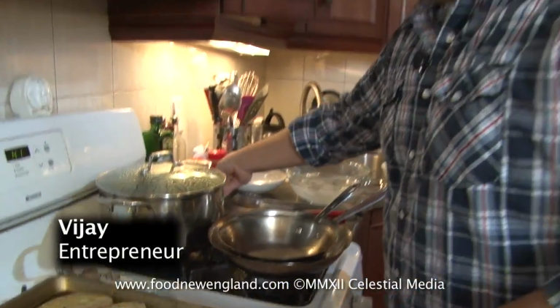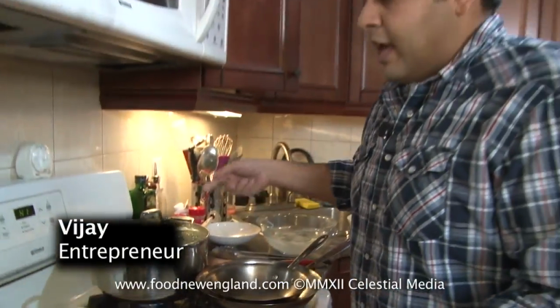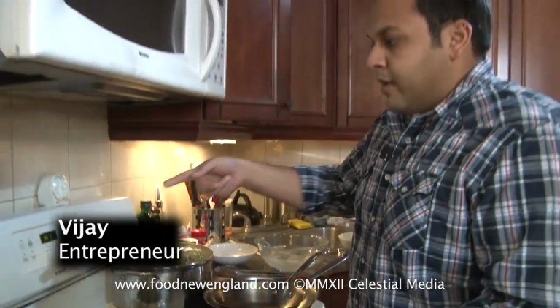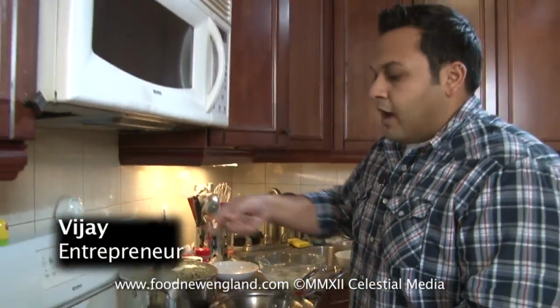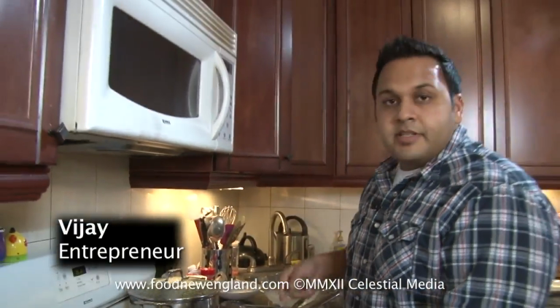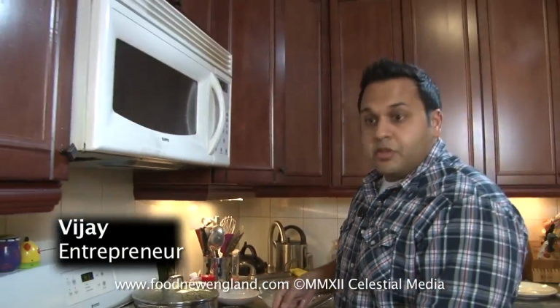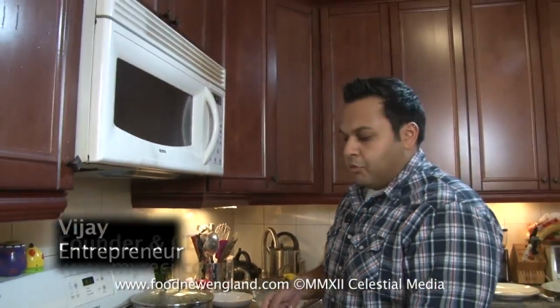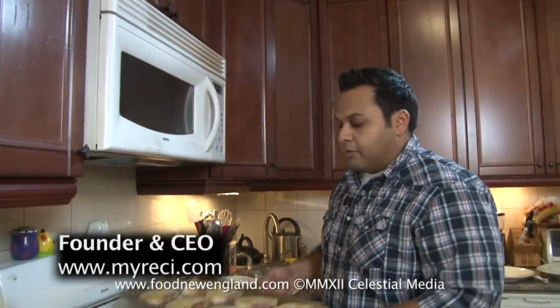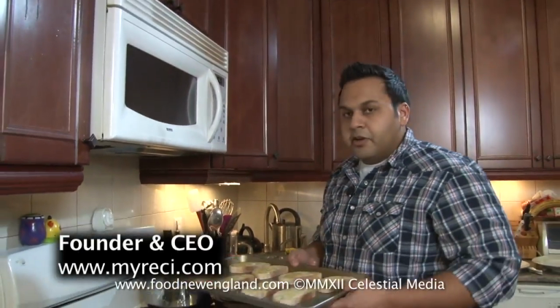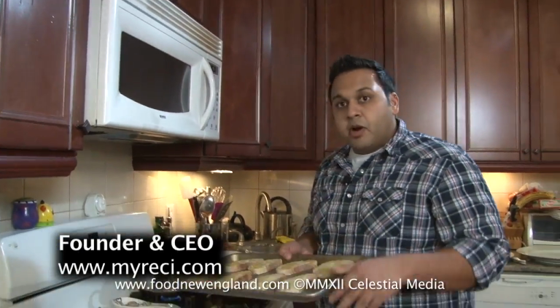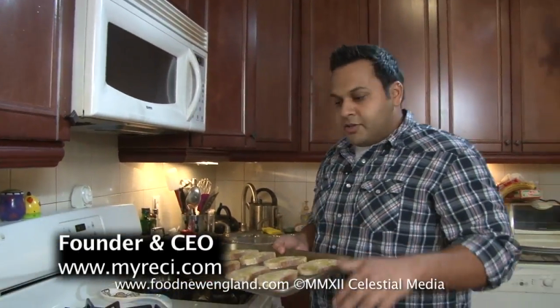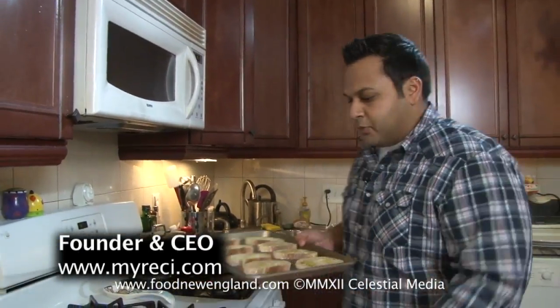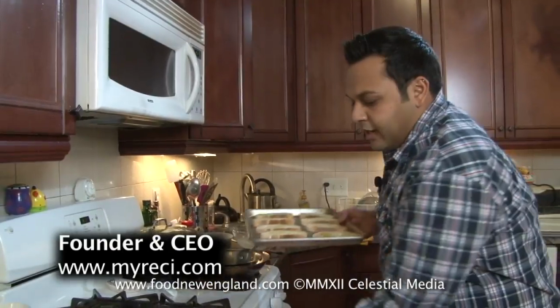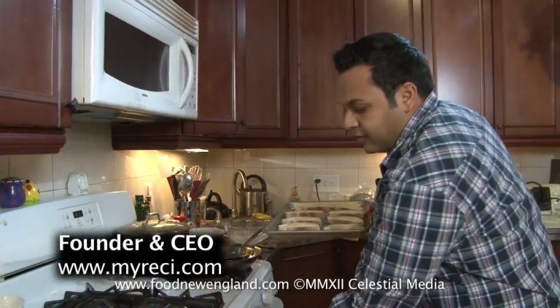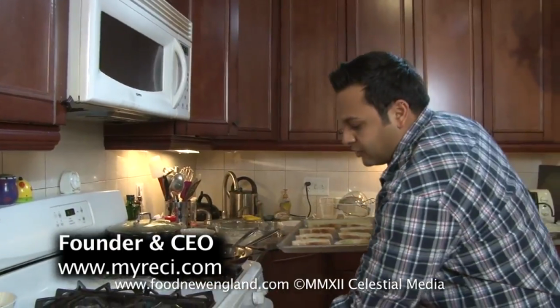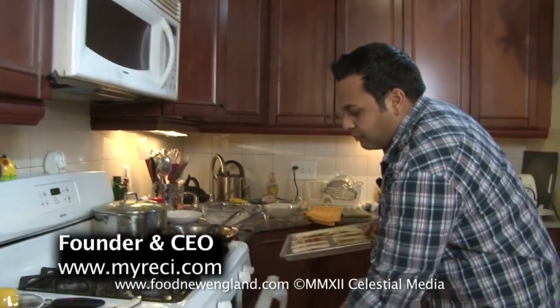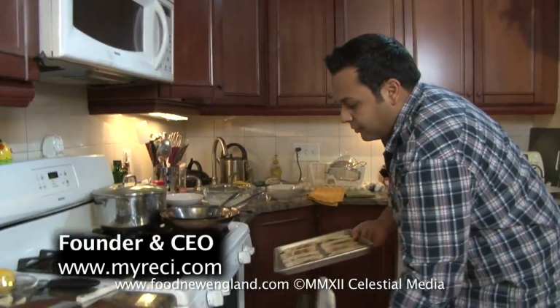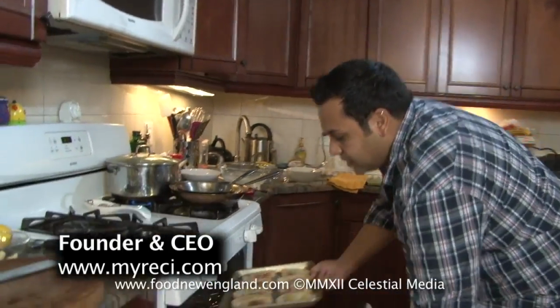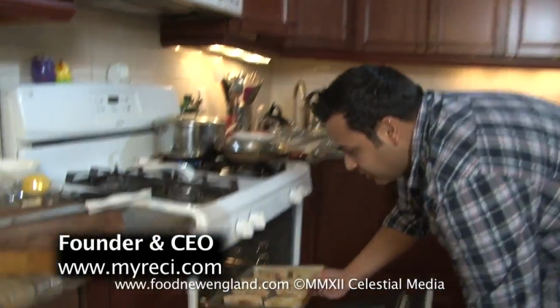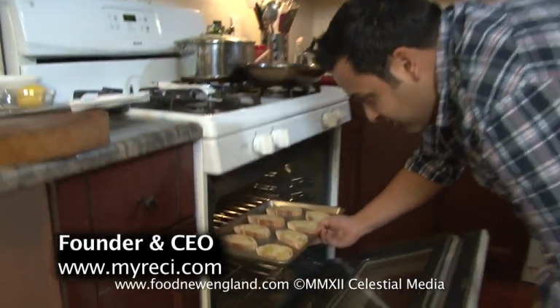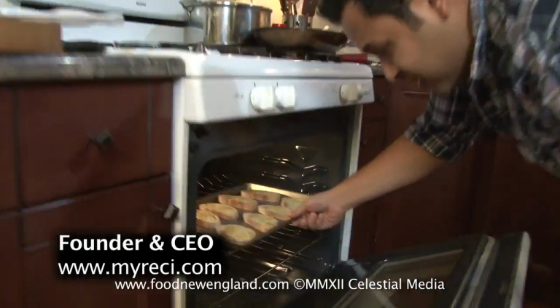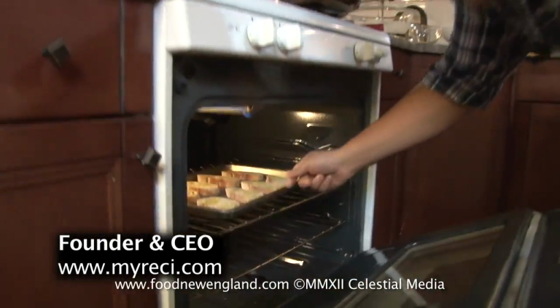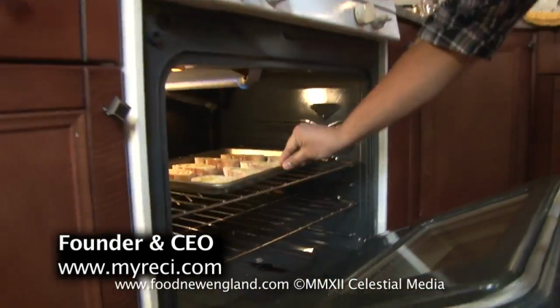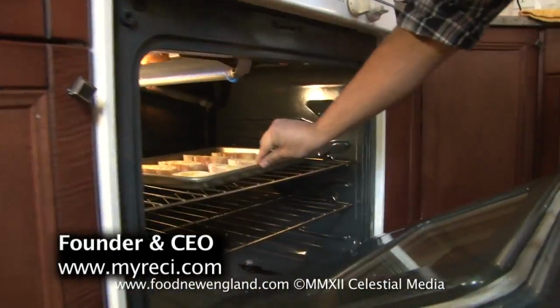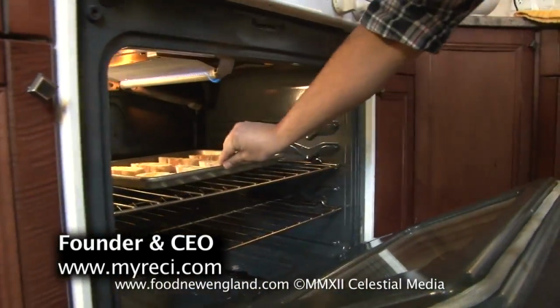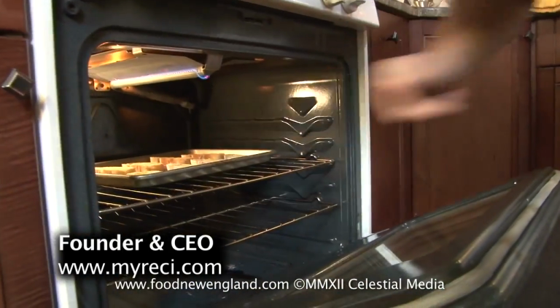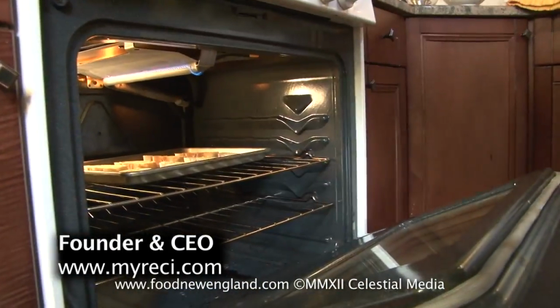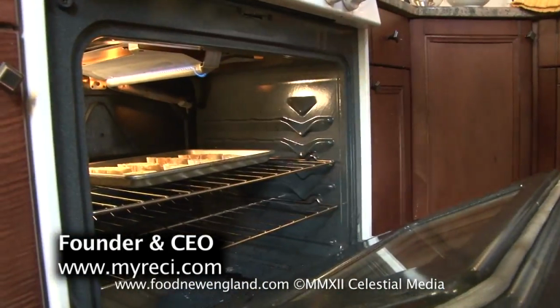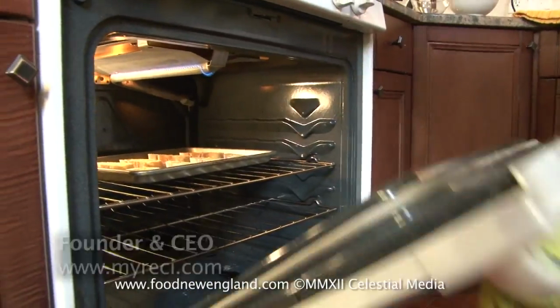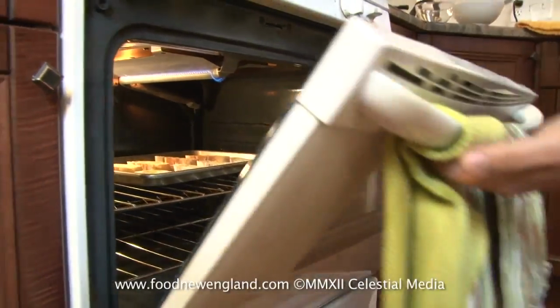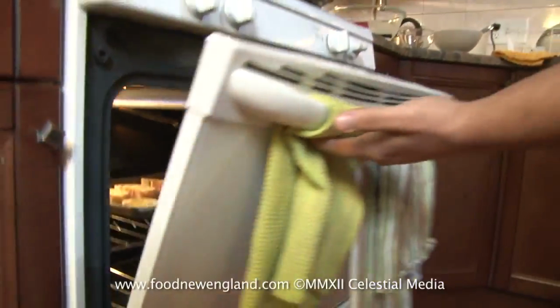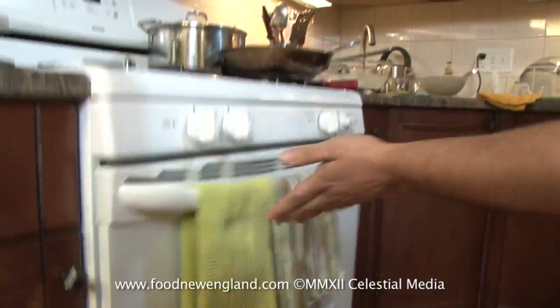I have my oven set to the broiler. You're going to want to watch these really carefully so they don't burn. Toss them in there.